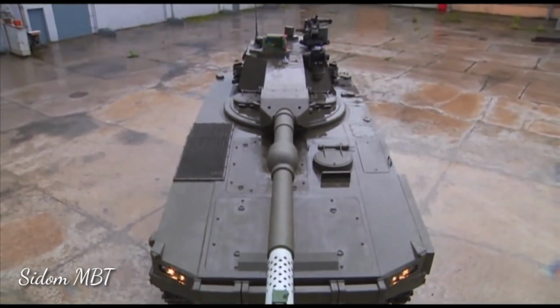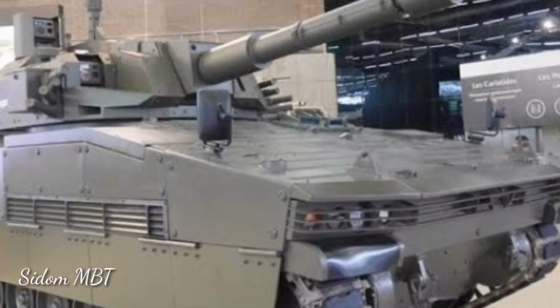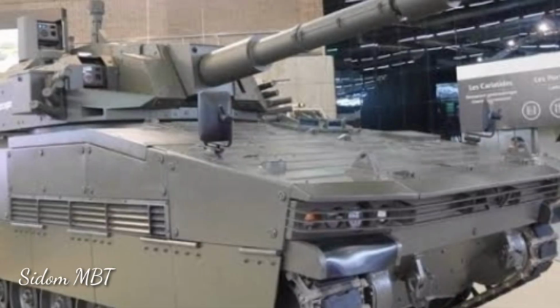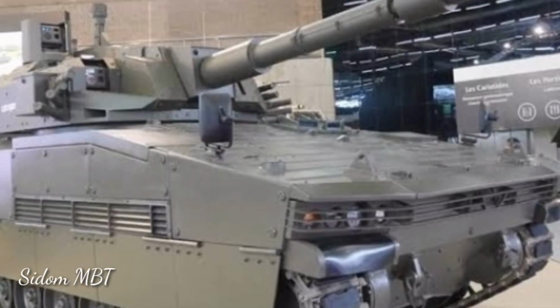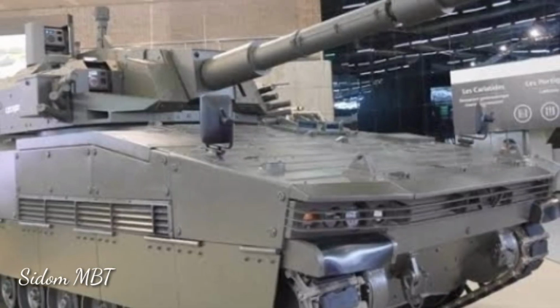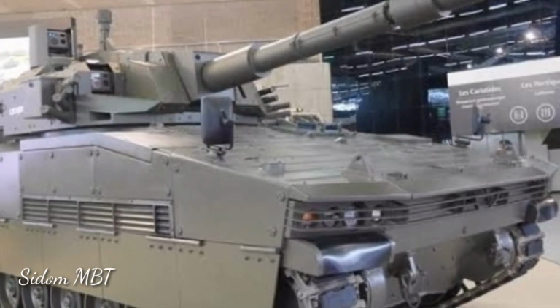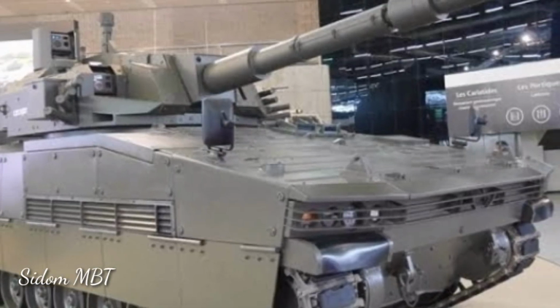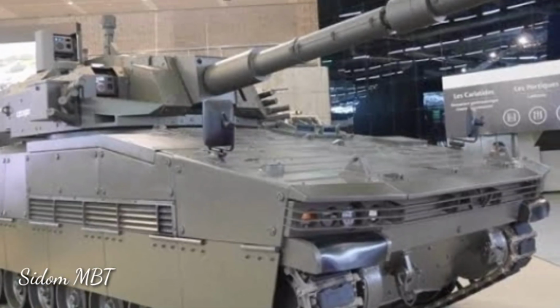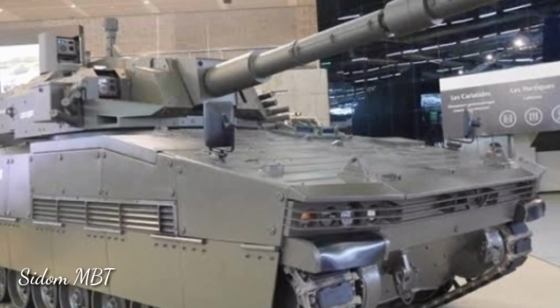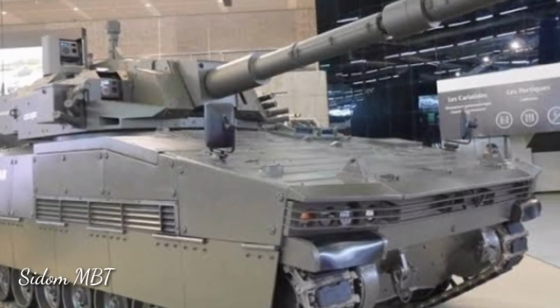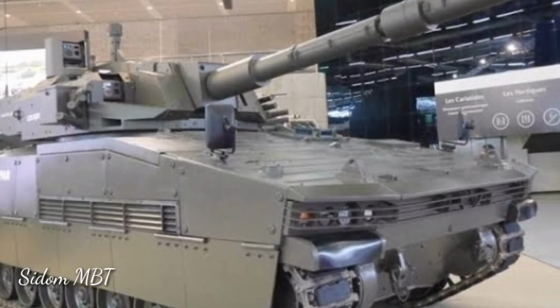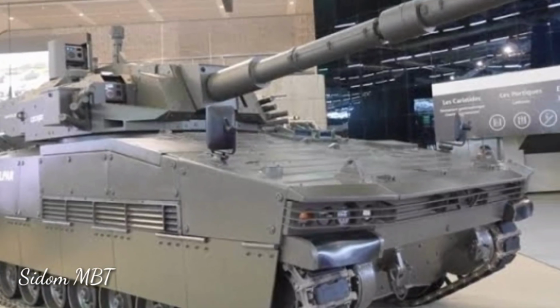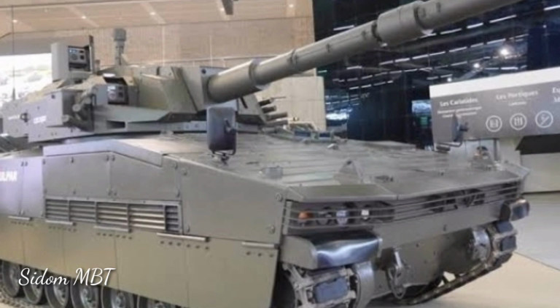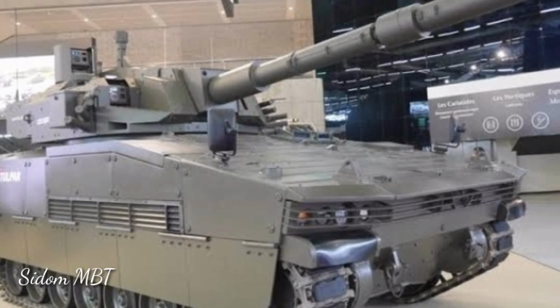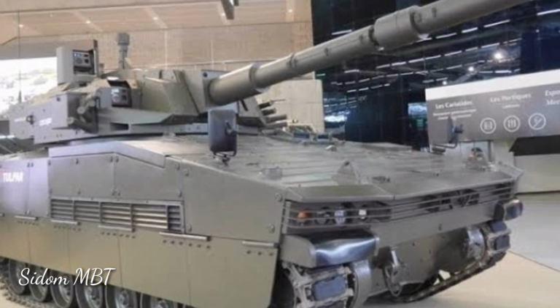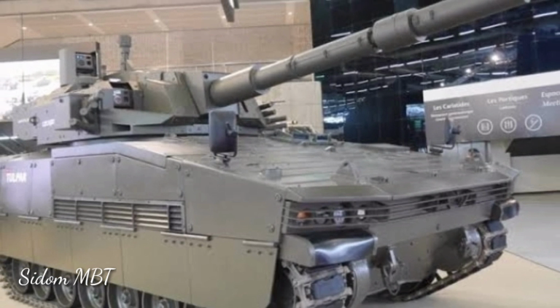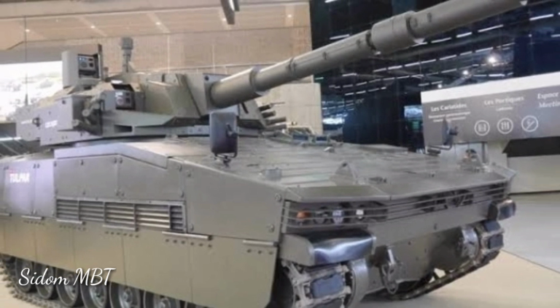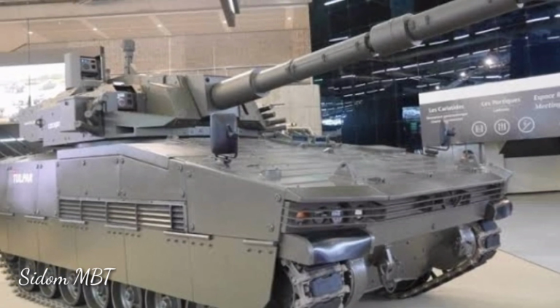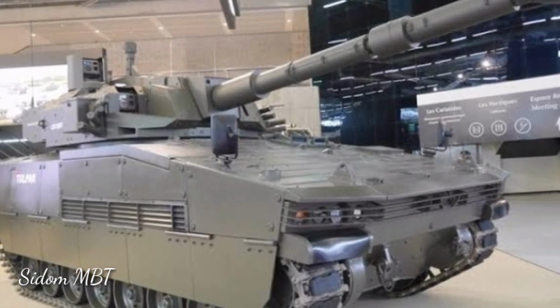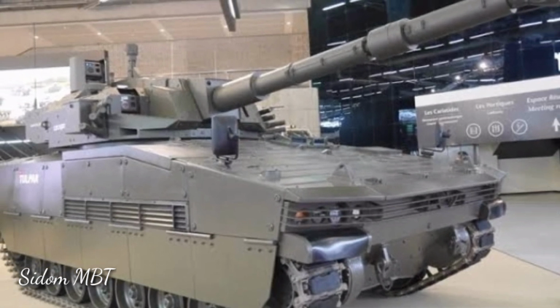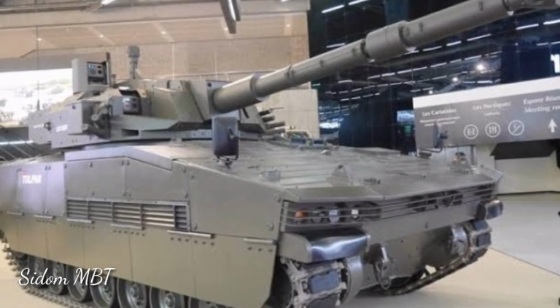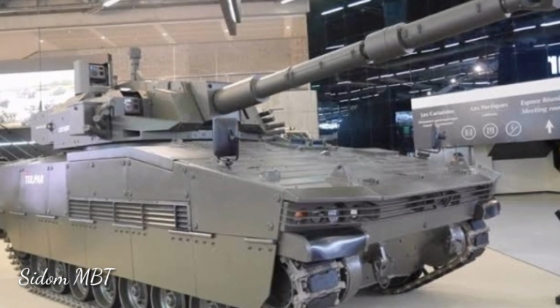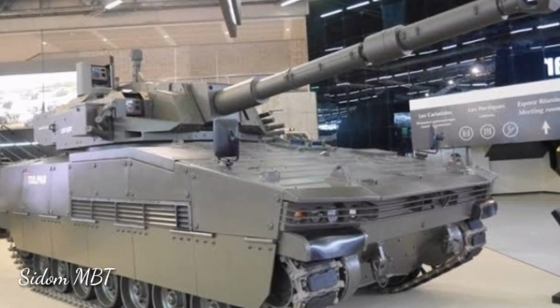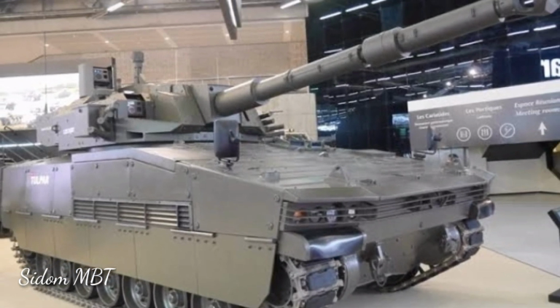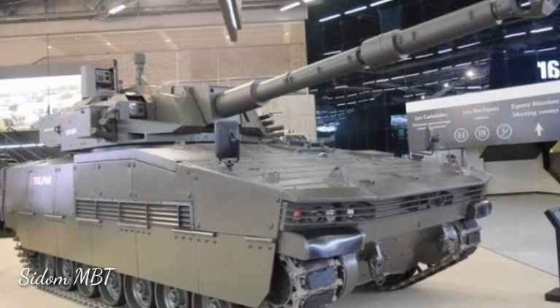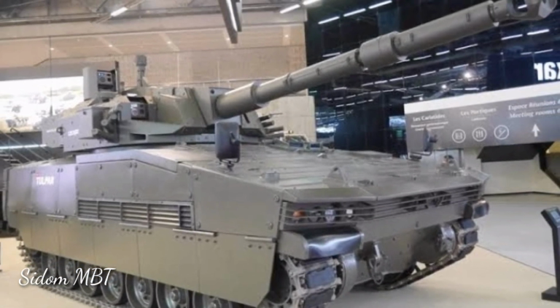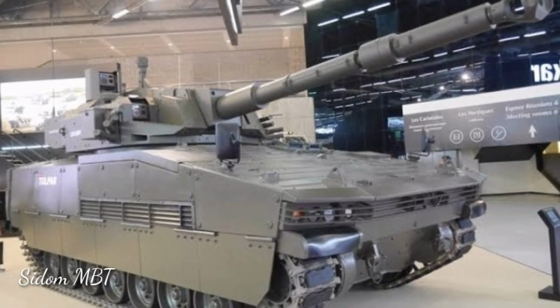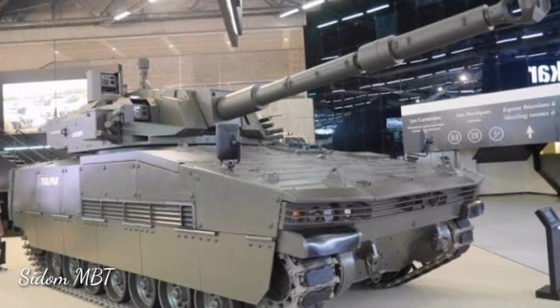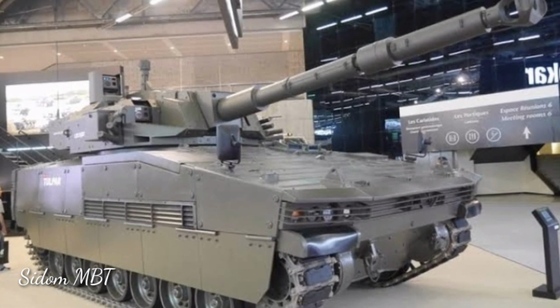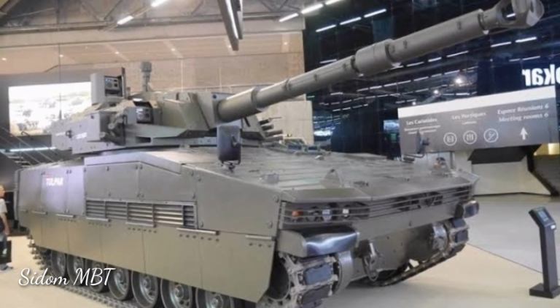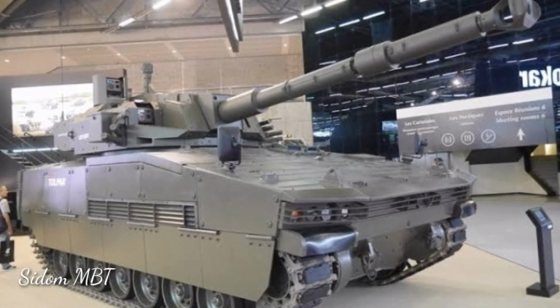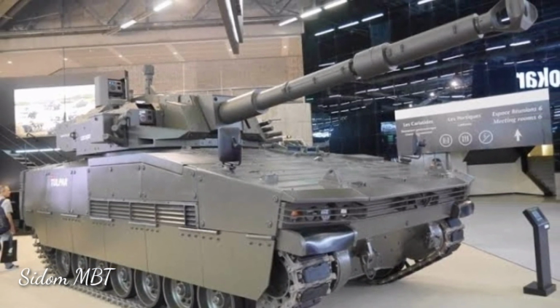The Anders Light Tank was developed by the Bummer Group of Poland. Development started in 2008.